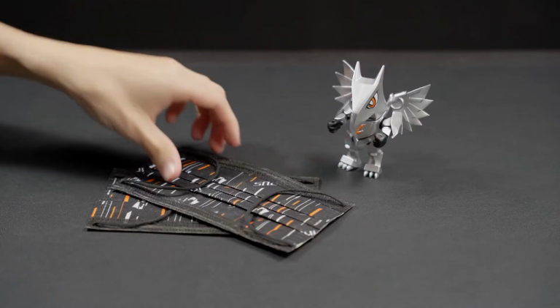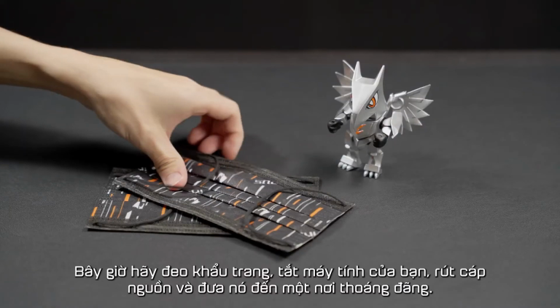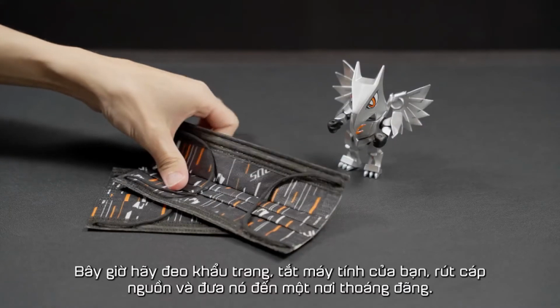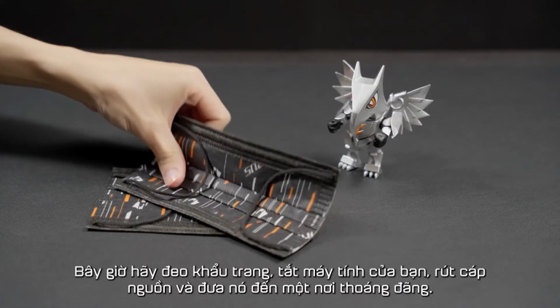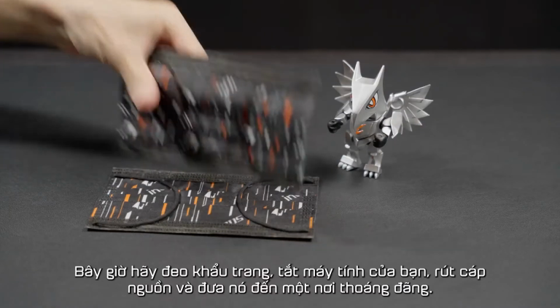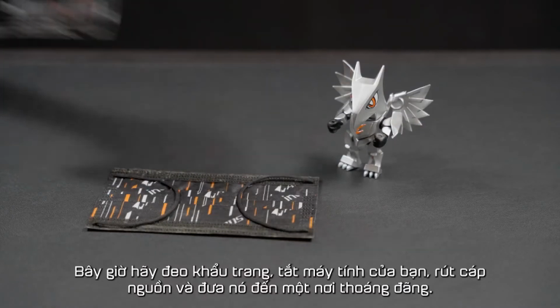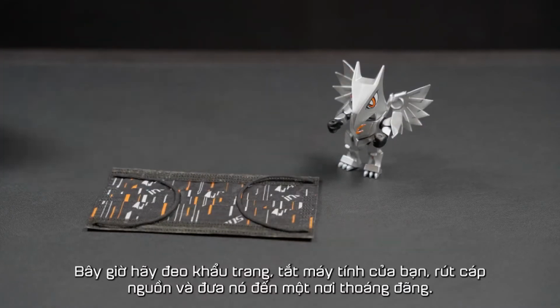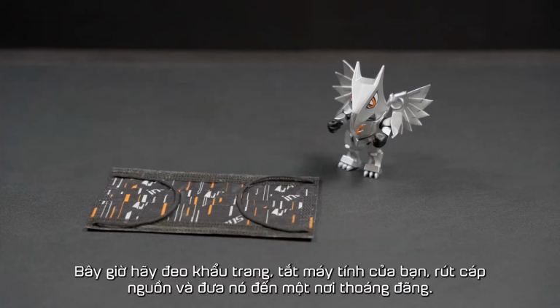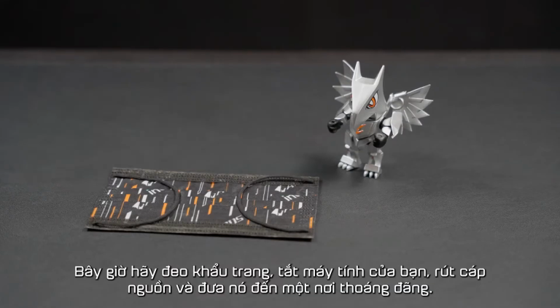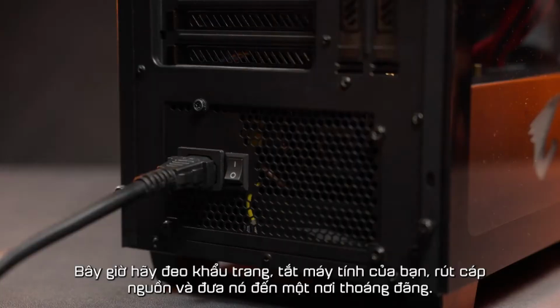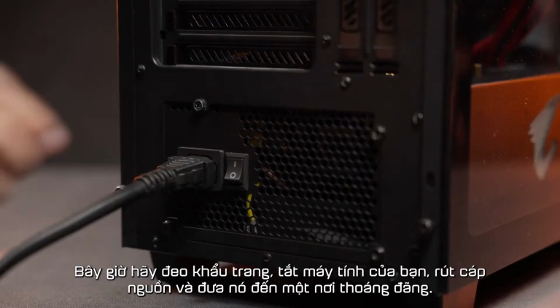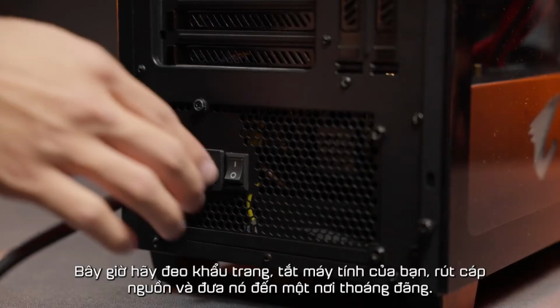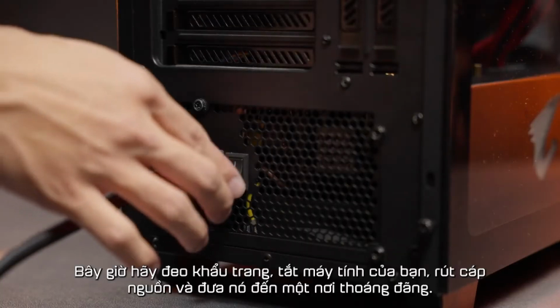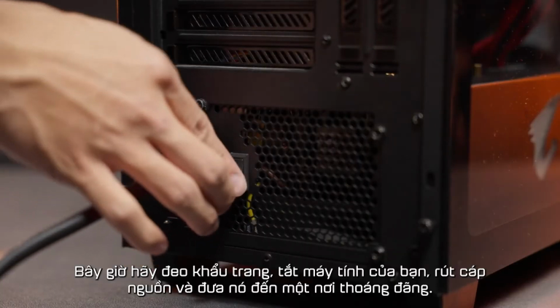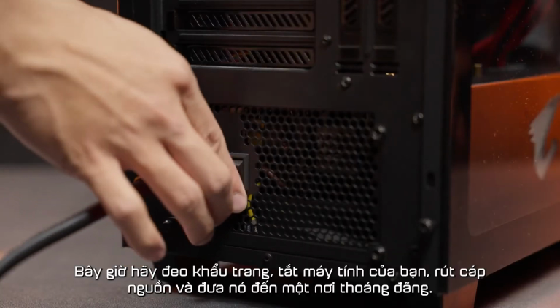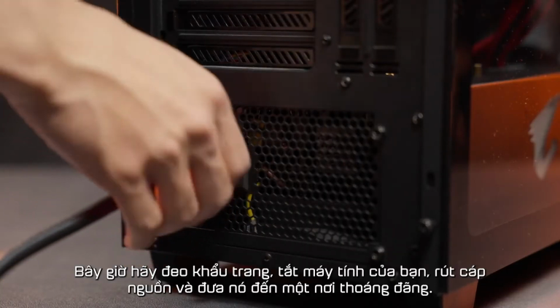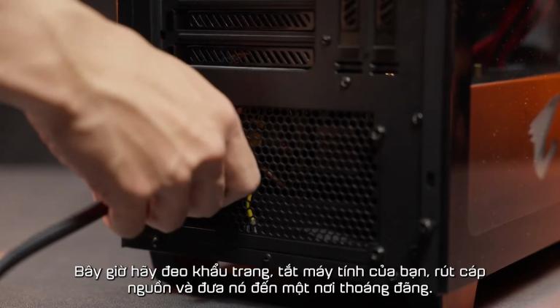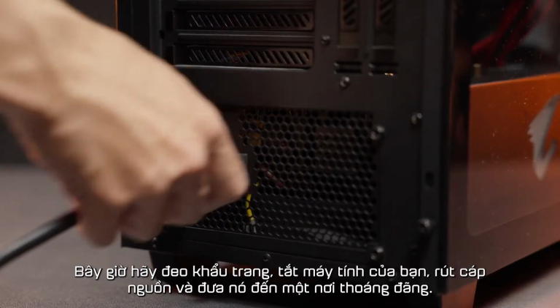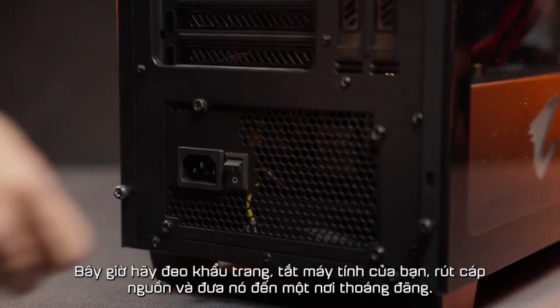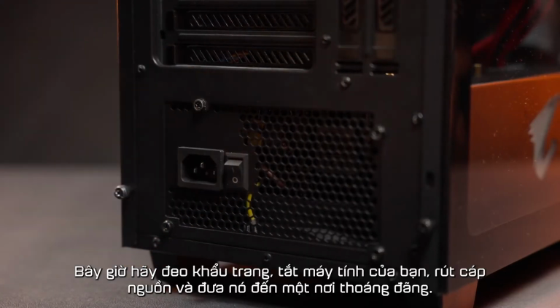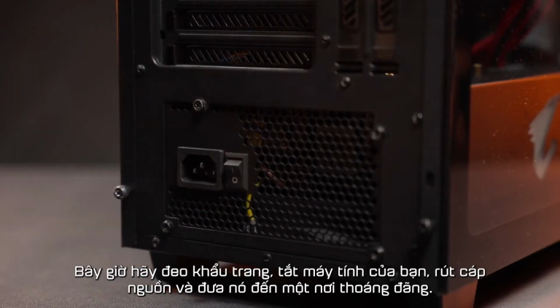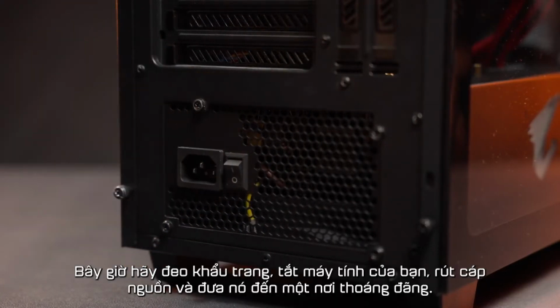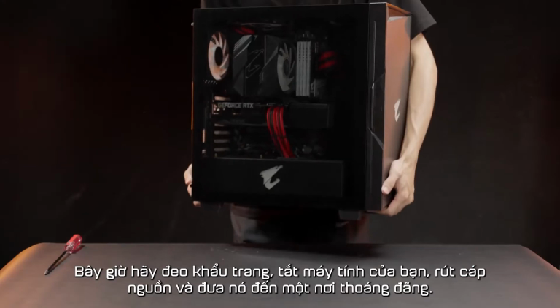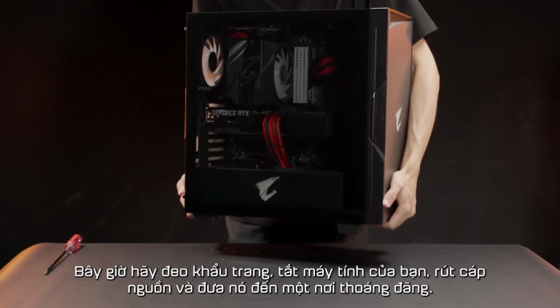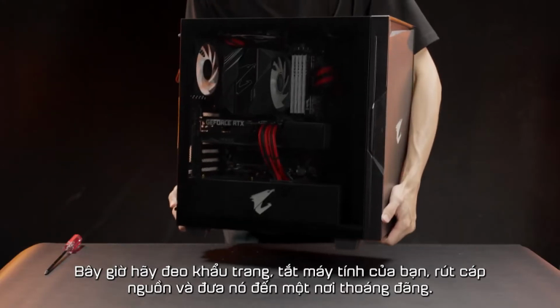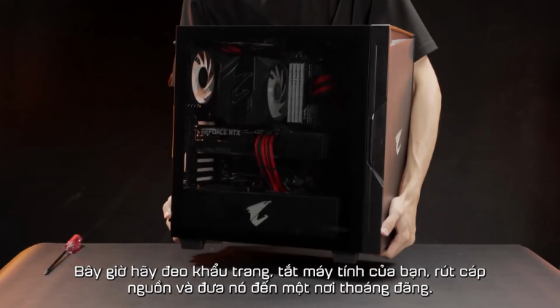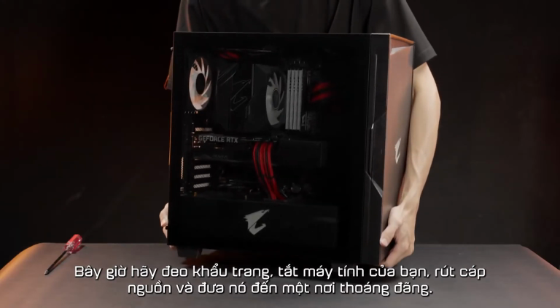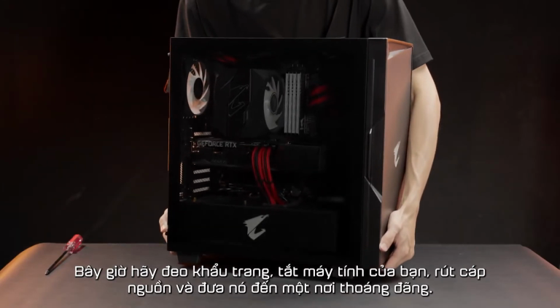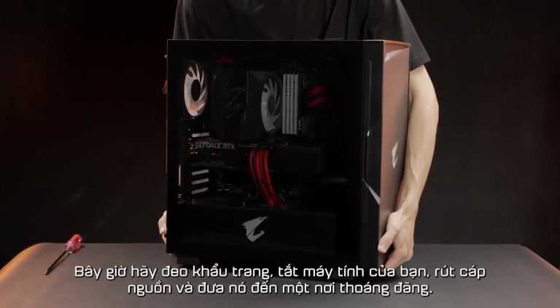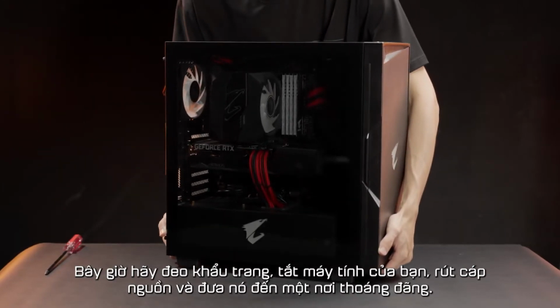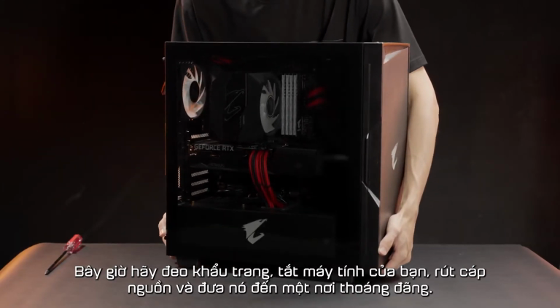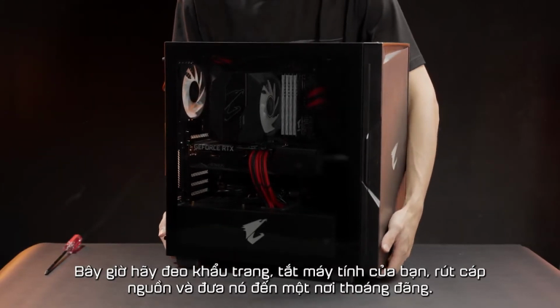Now, wear a mask, turn off your PC, unplug the power cable, and take it to an open air place.